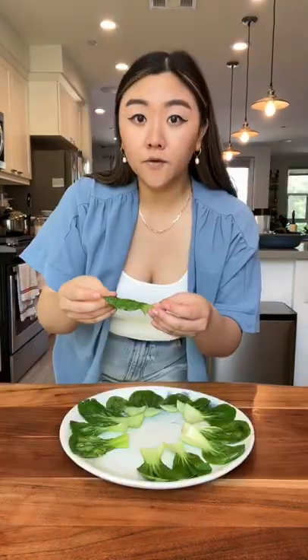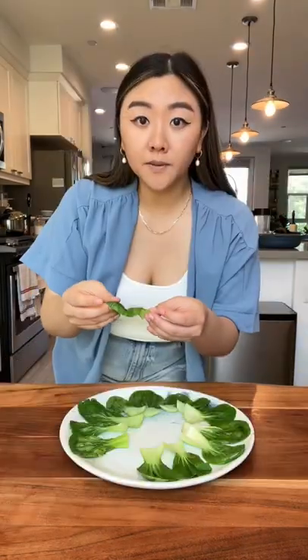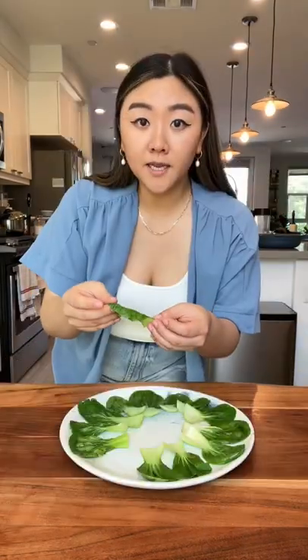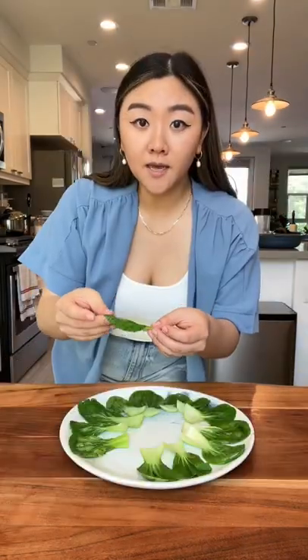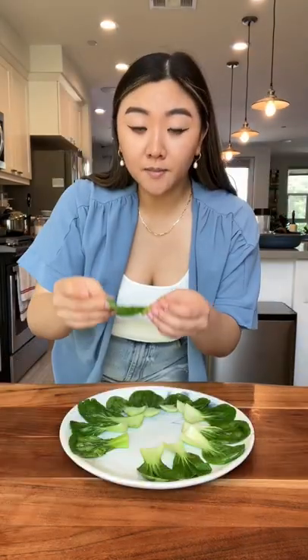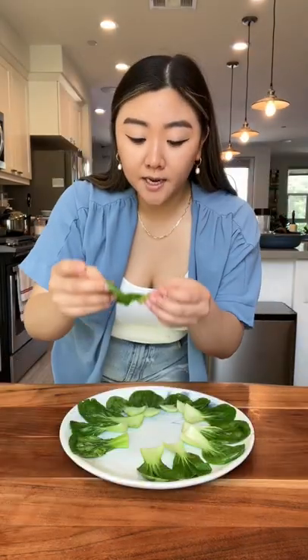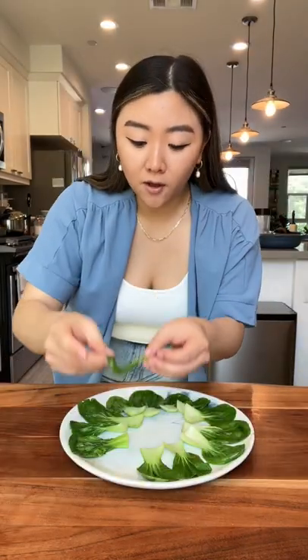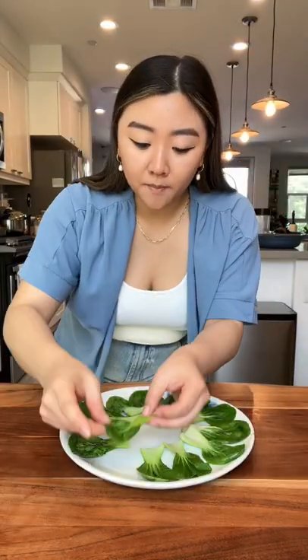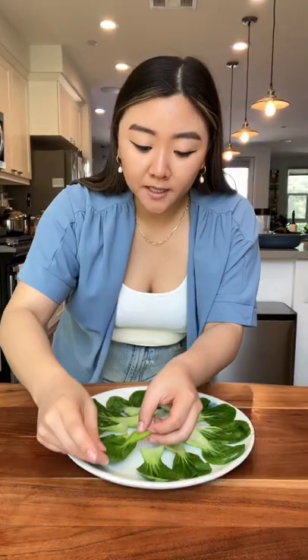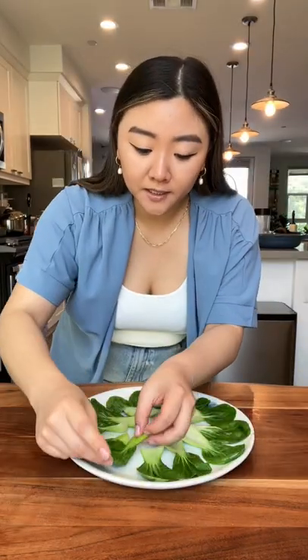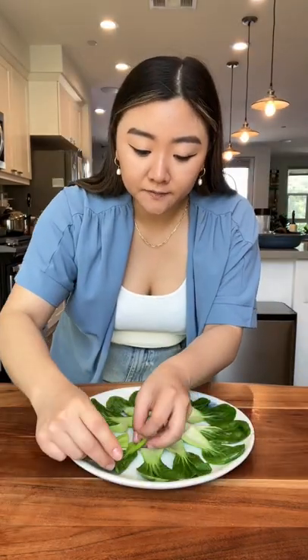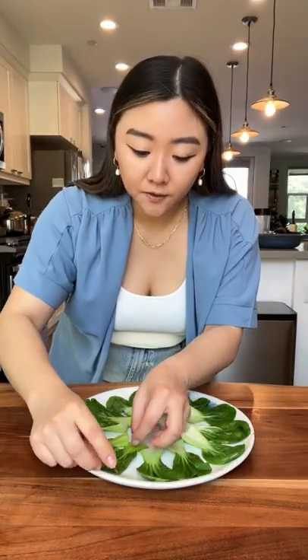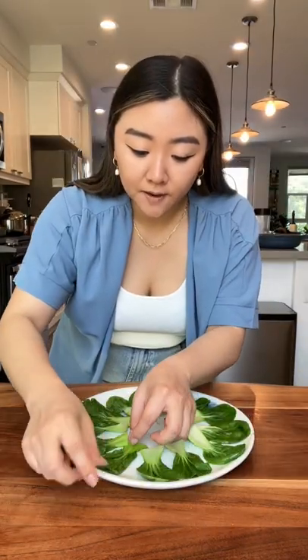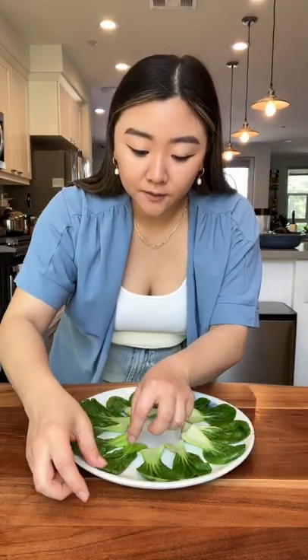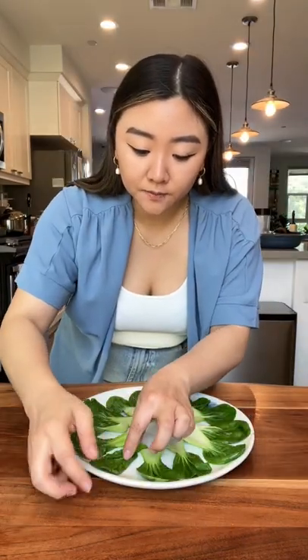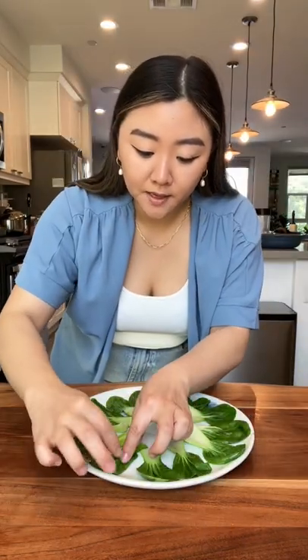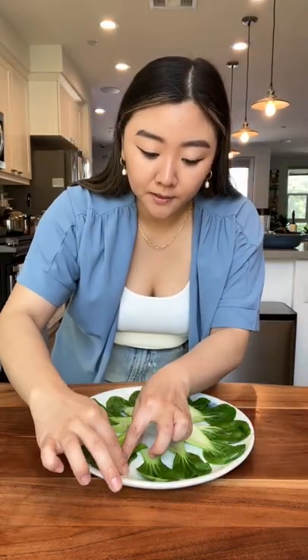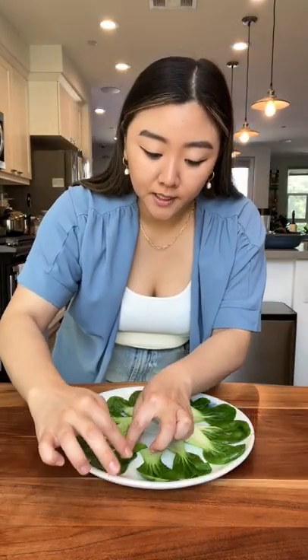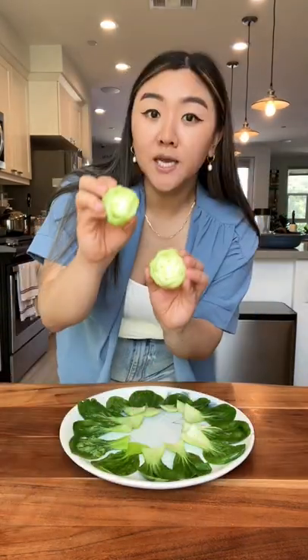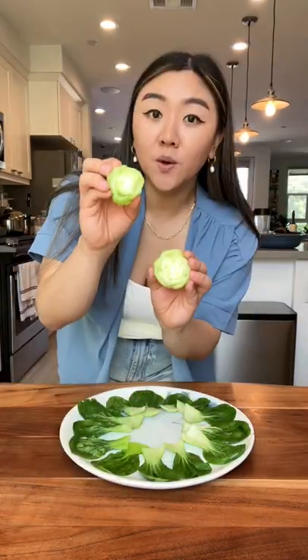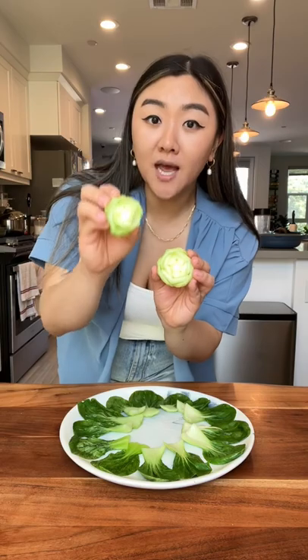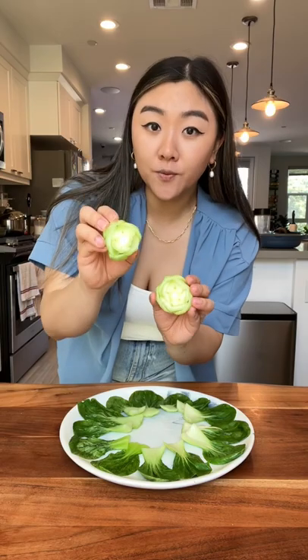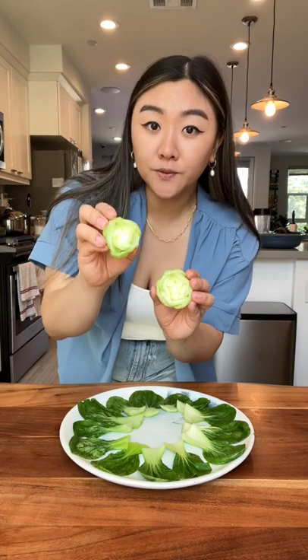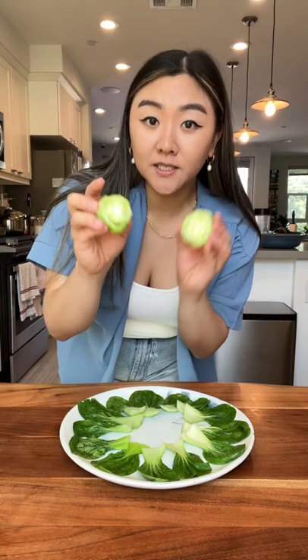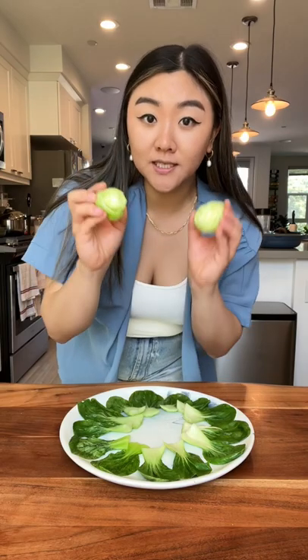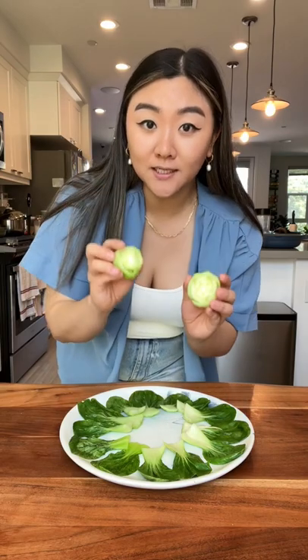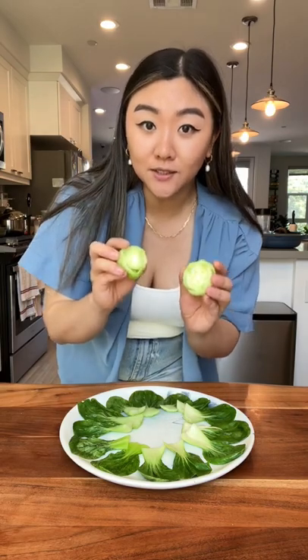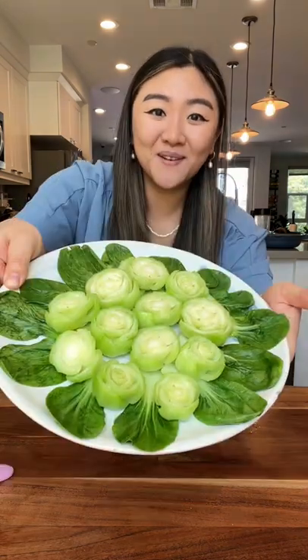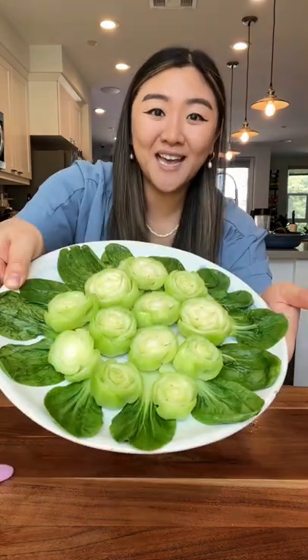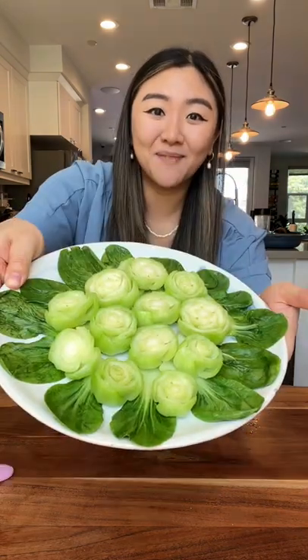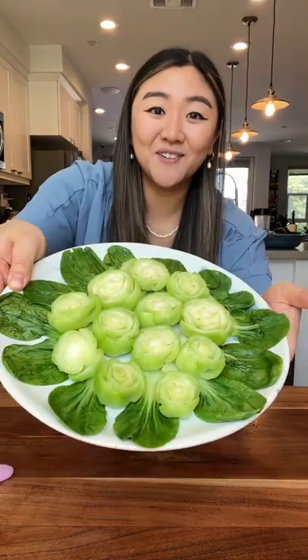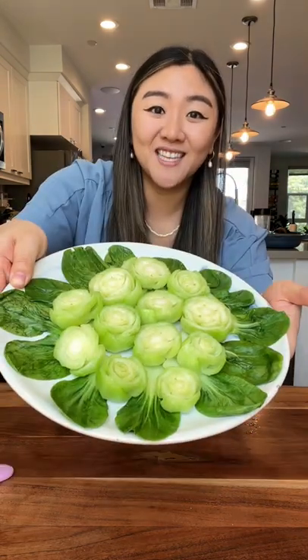For plating, I'm lining all my leaves around my plate, and we're gonna add the roots to the center. I'm pretty happy with this.